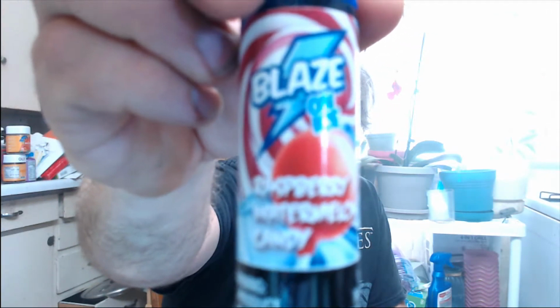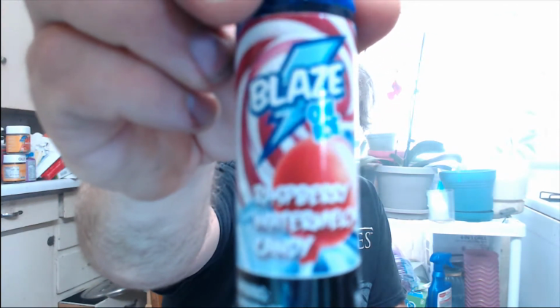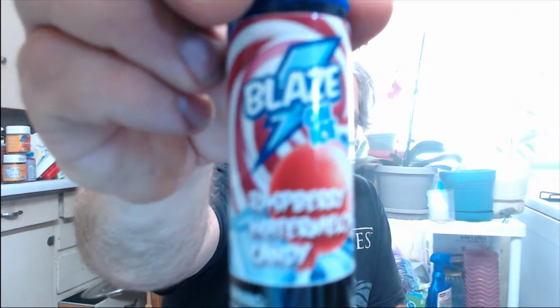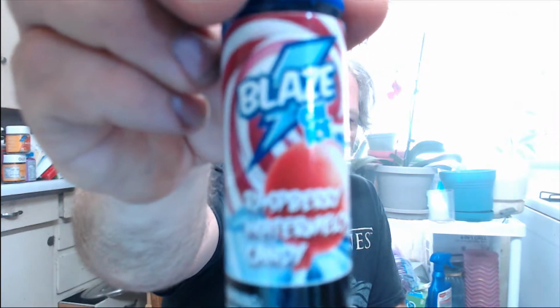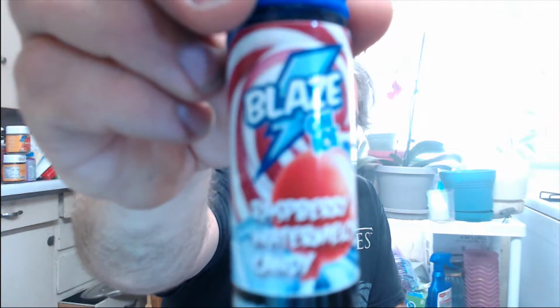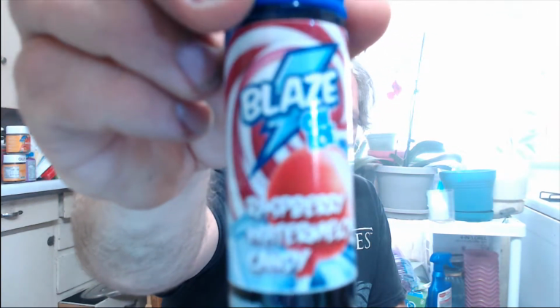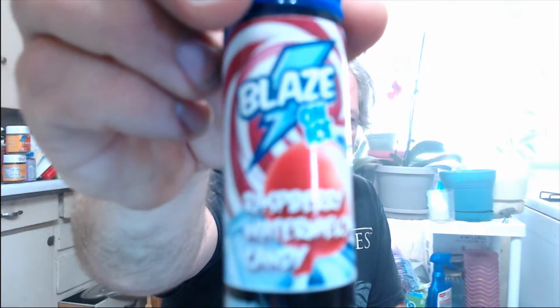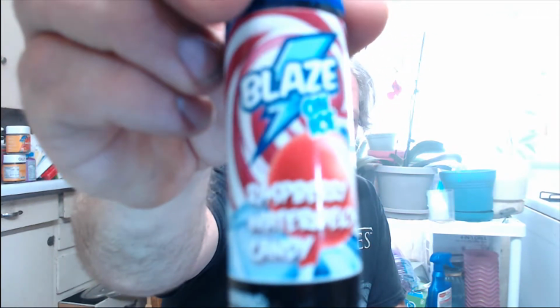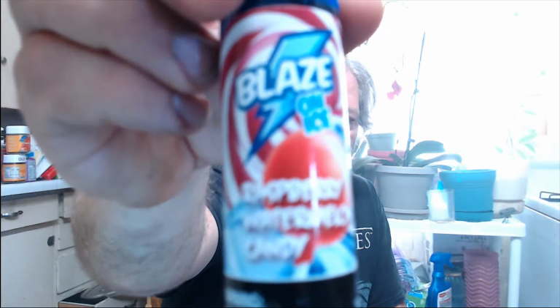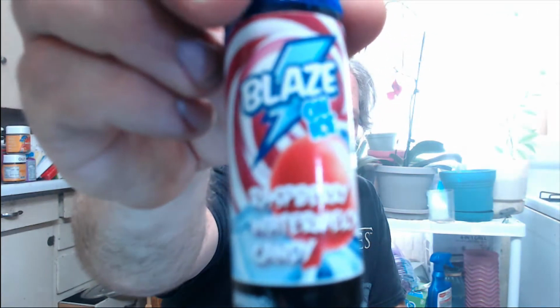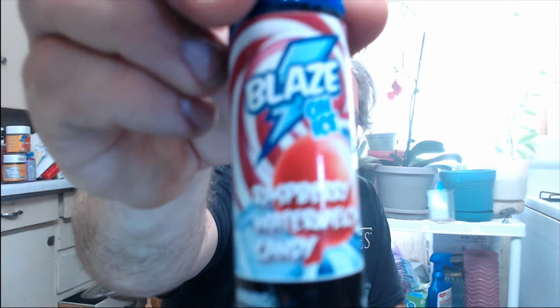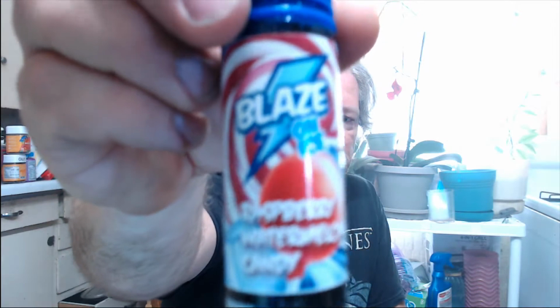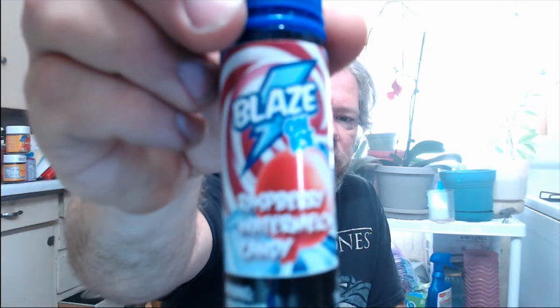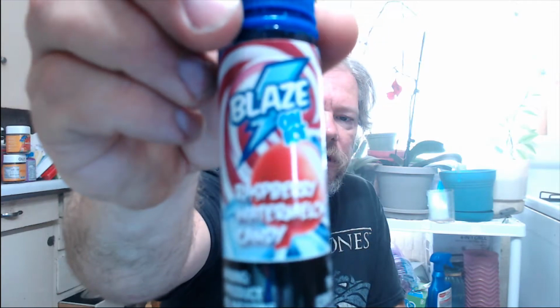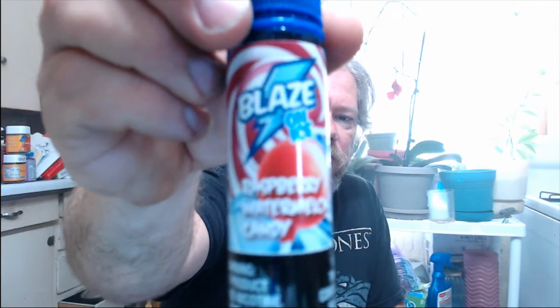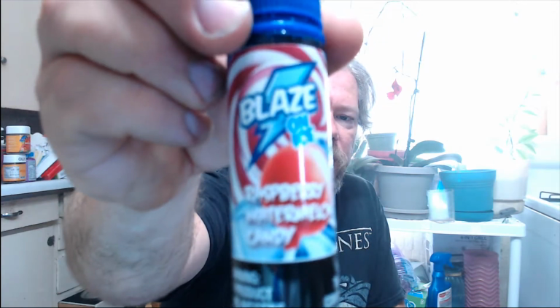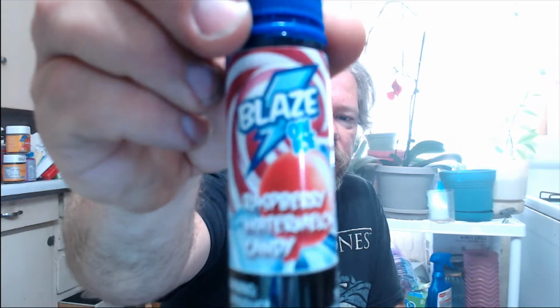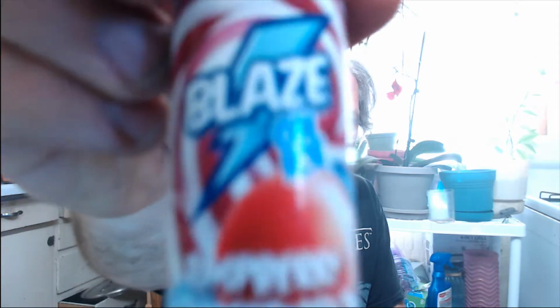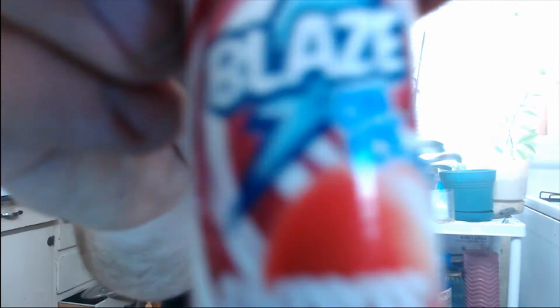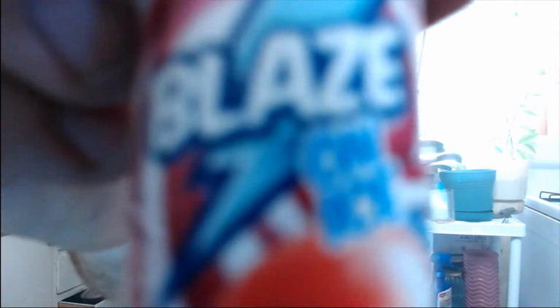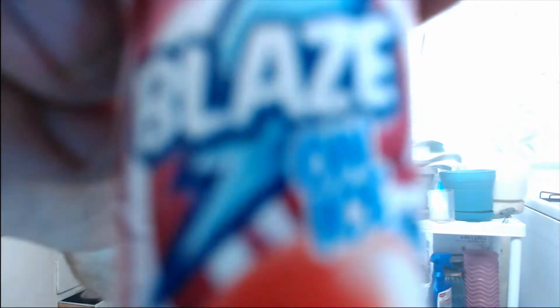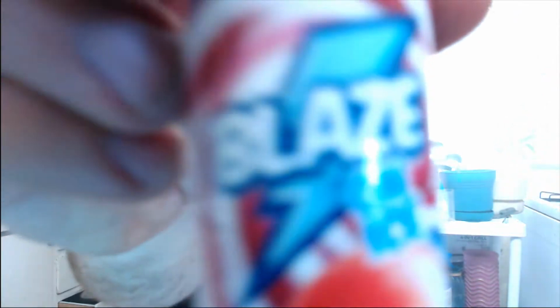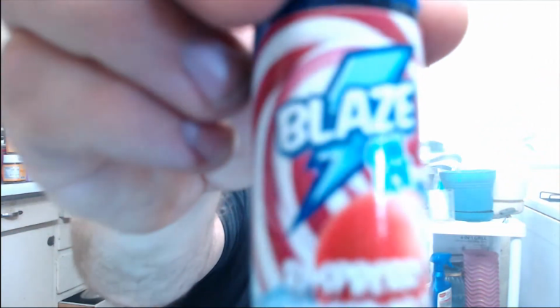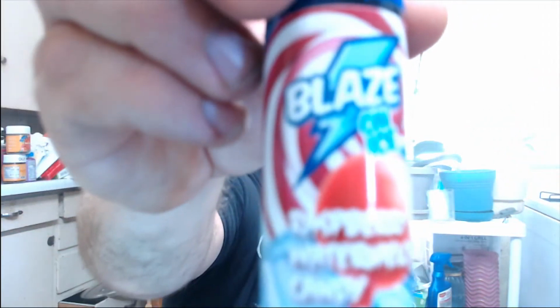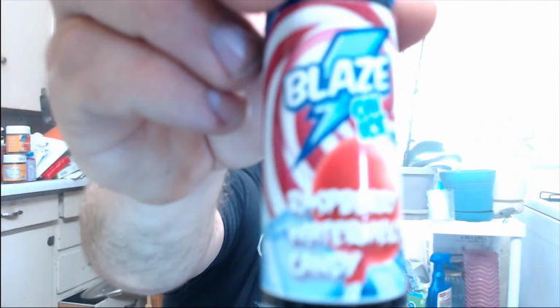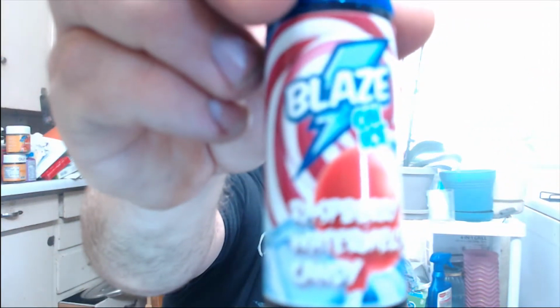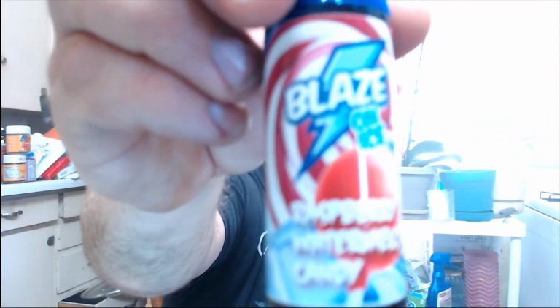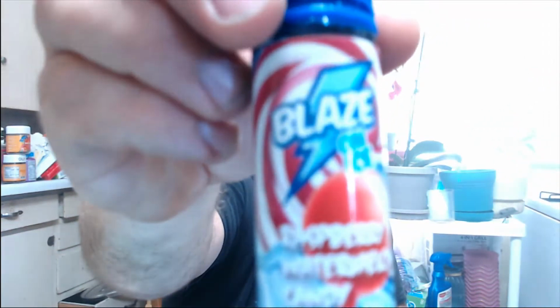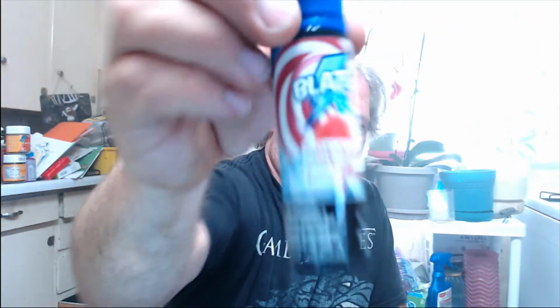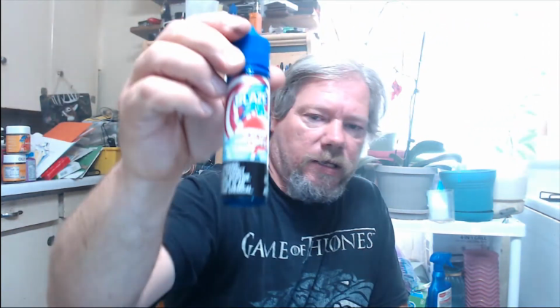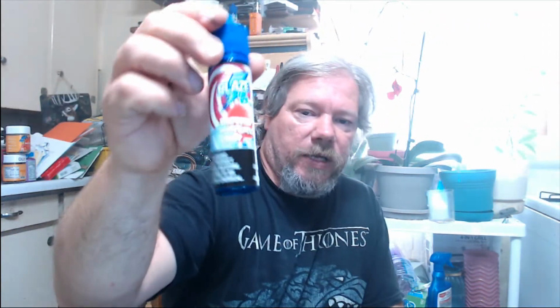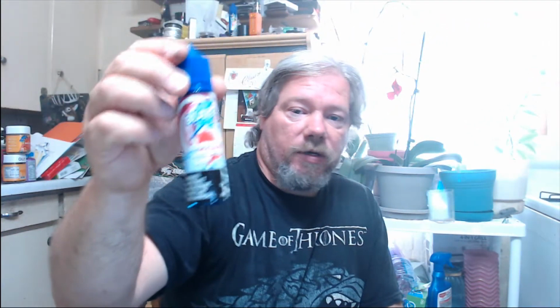I believe these are supposed to be menthol, but I don't get any of that menthol kick.